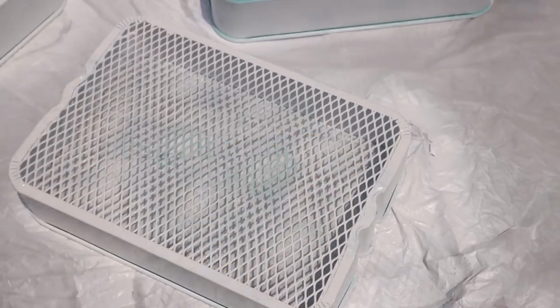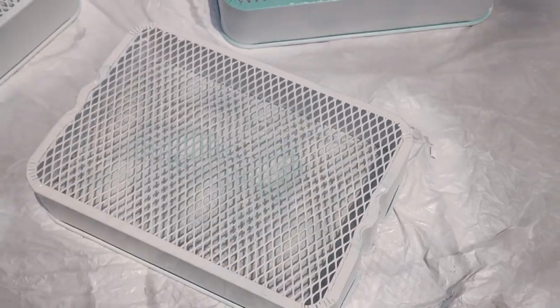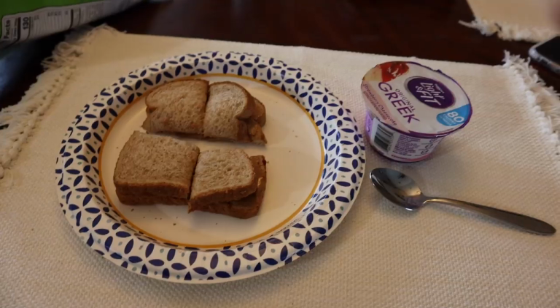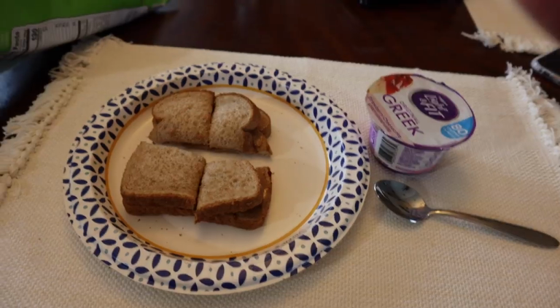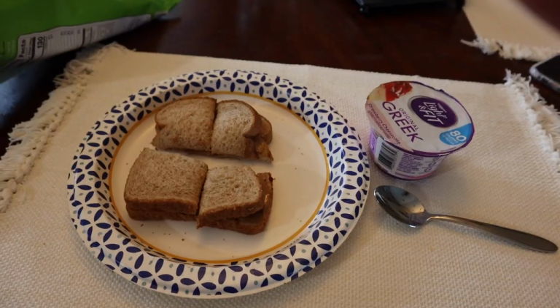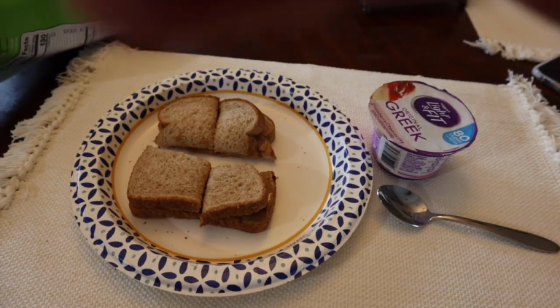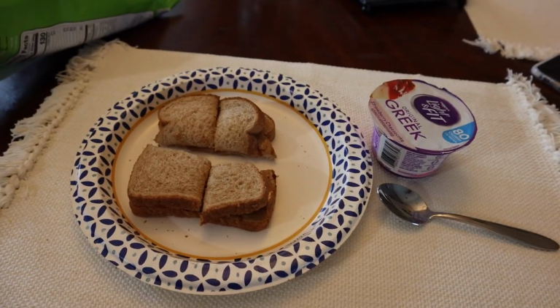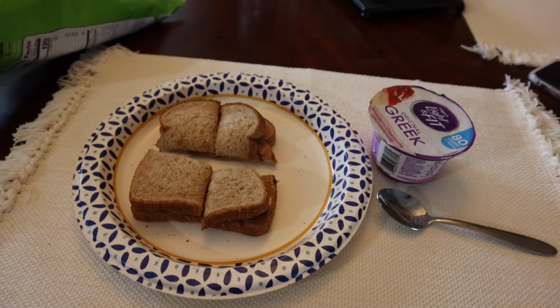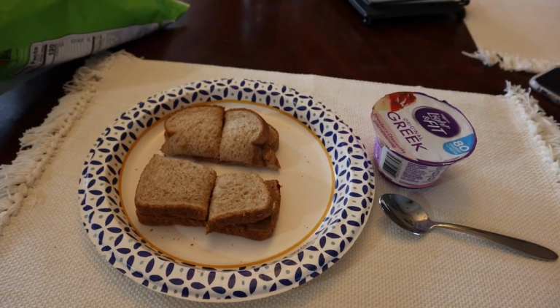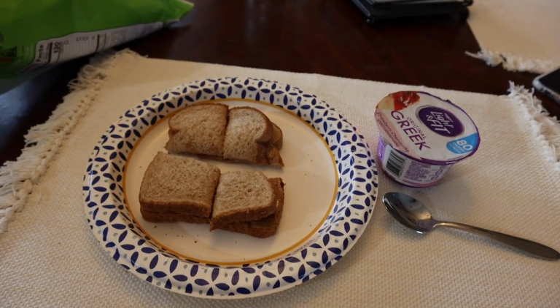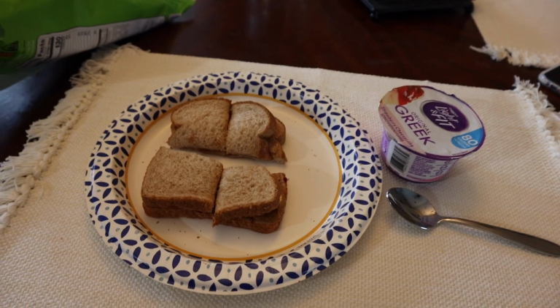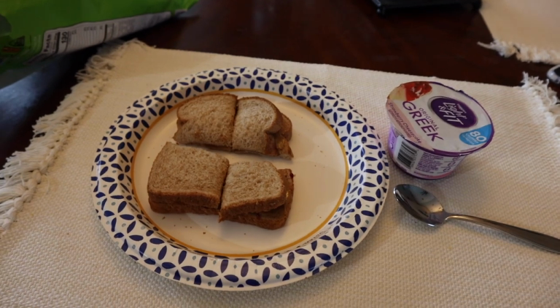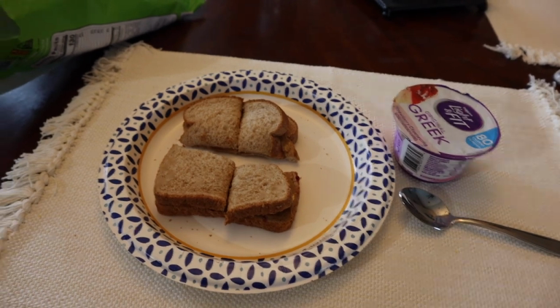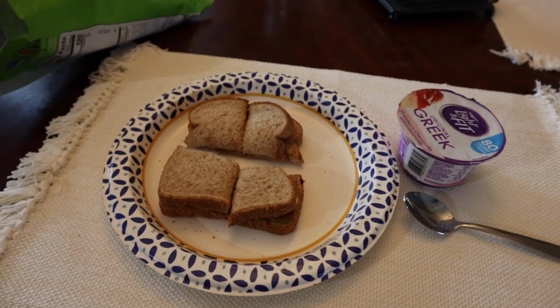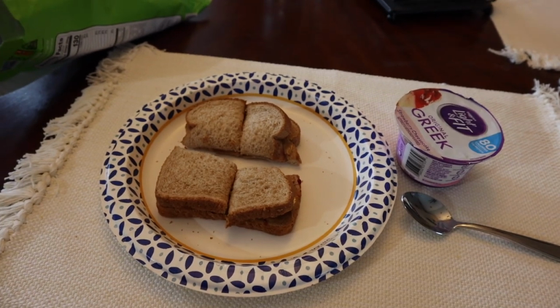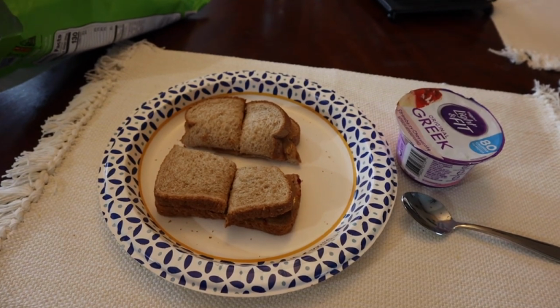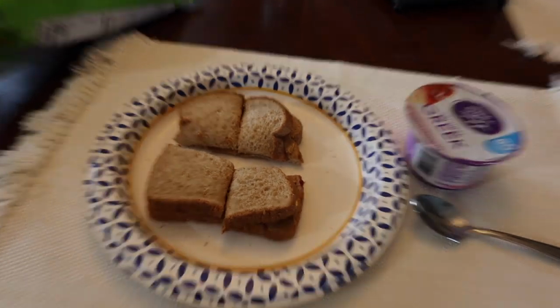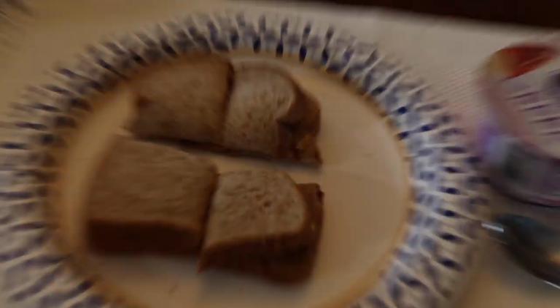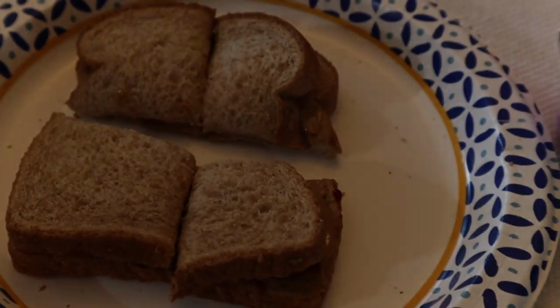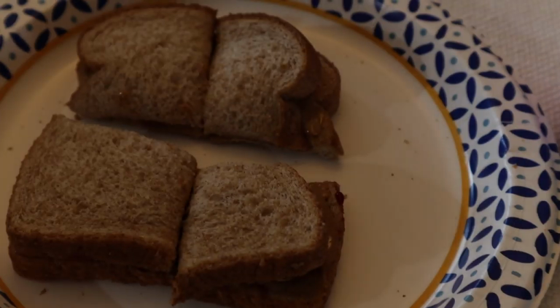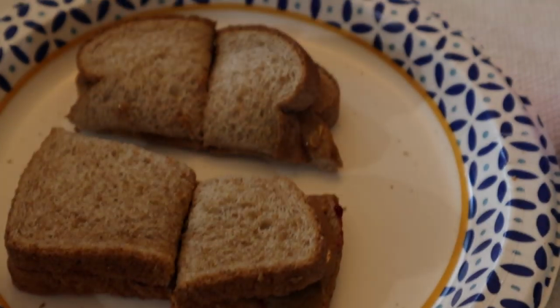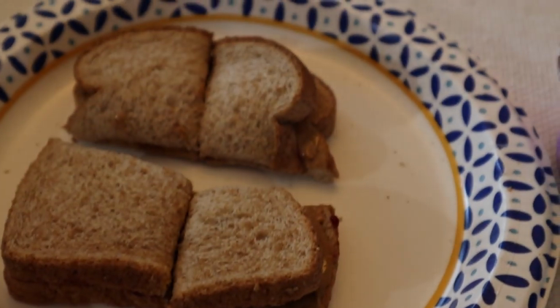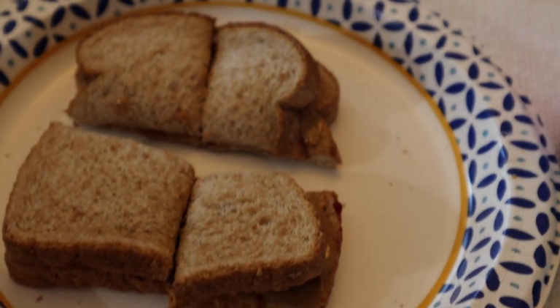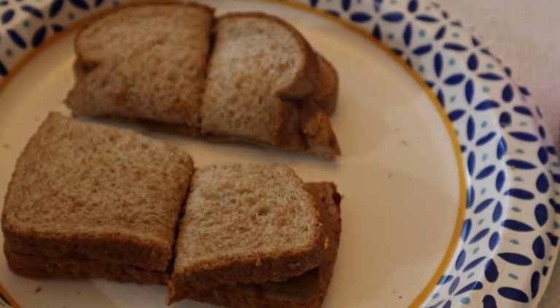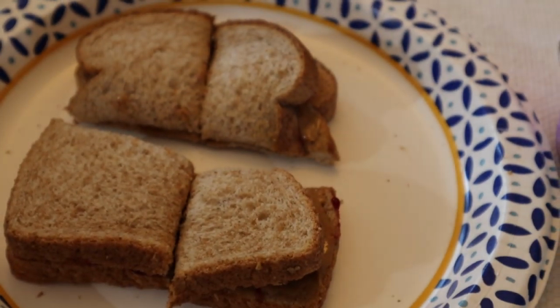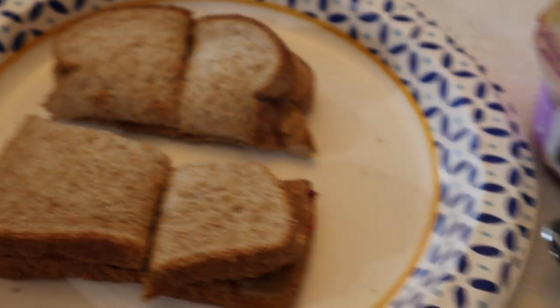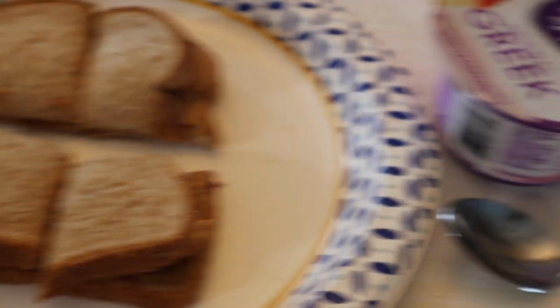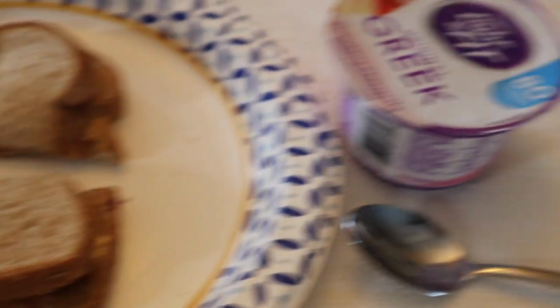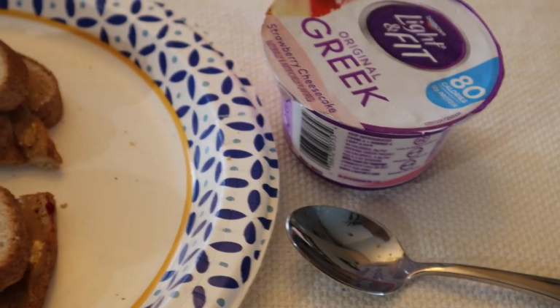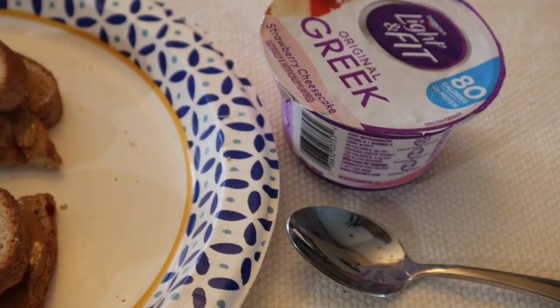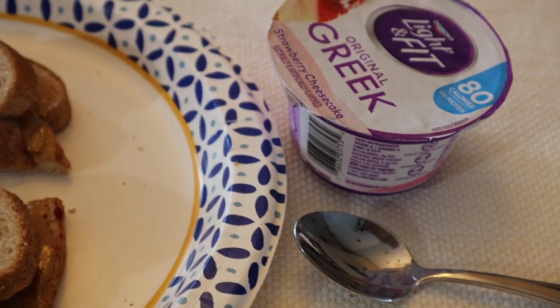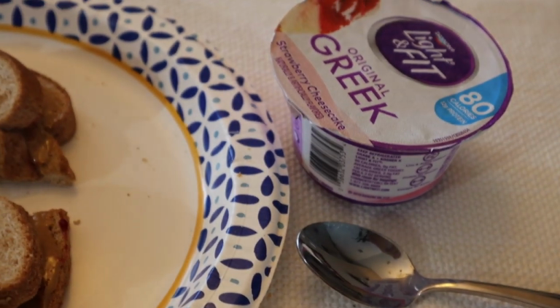It is lunchtime and I'm having another peanut butter and jelly sandwich and a yogurt.